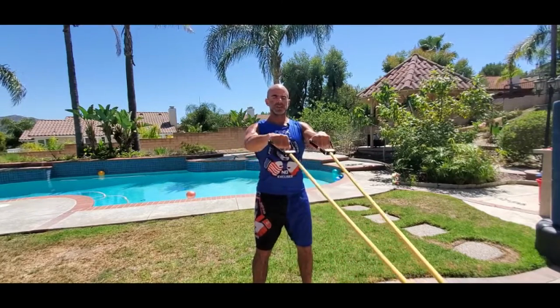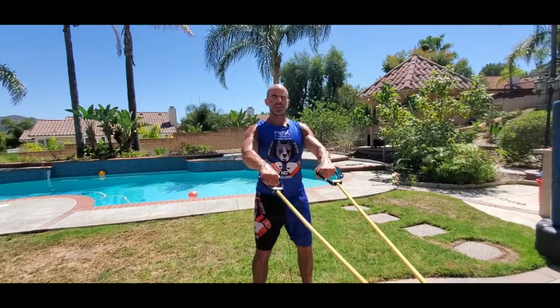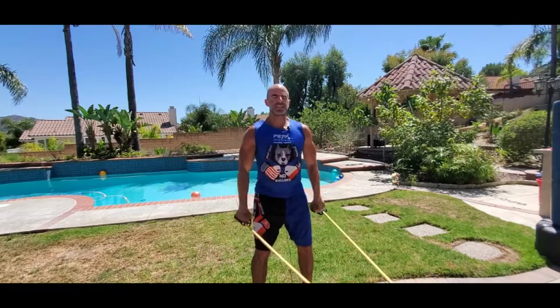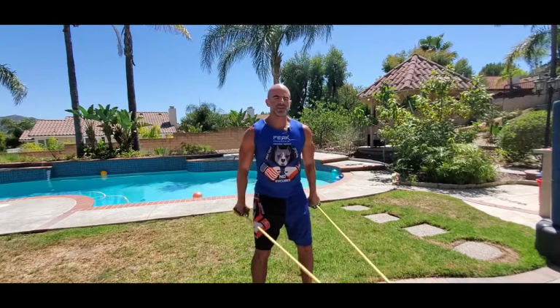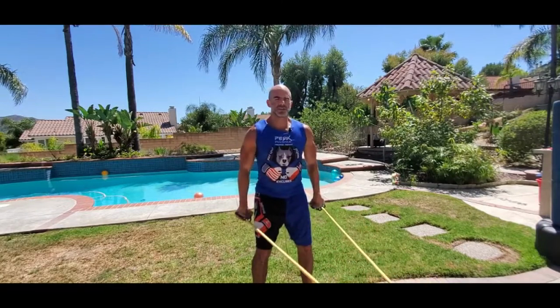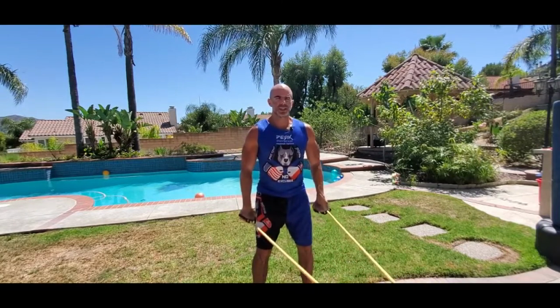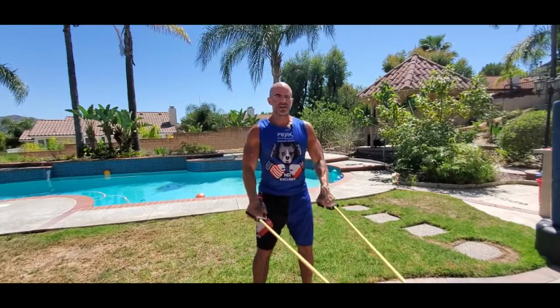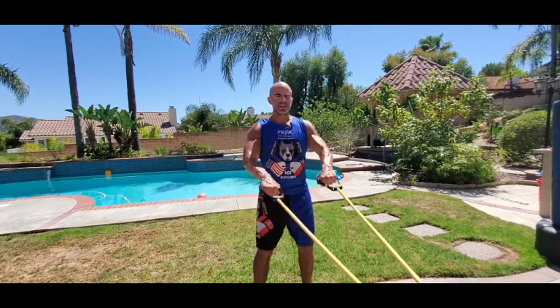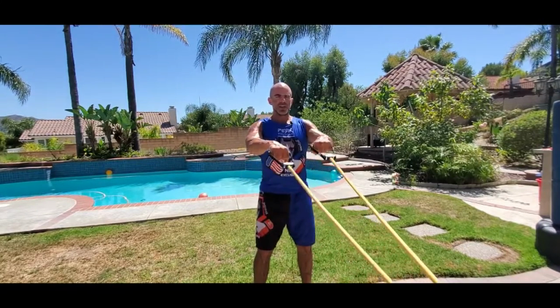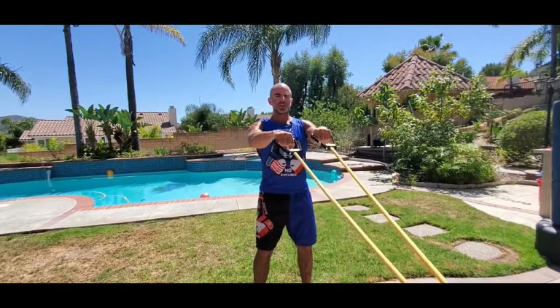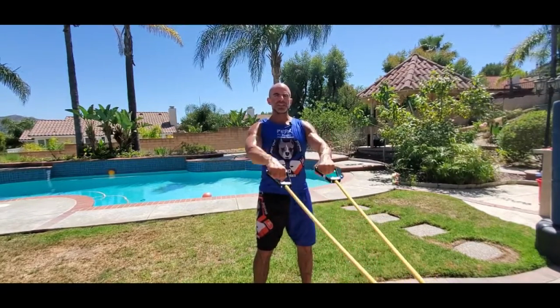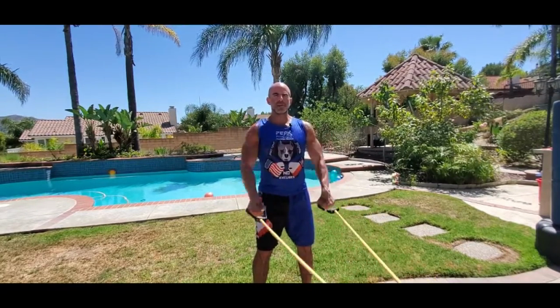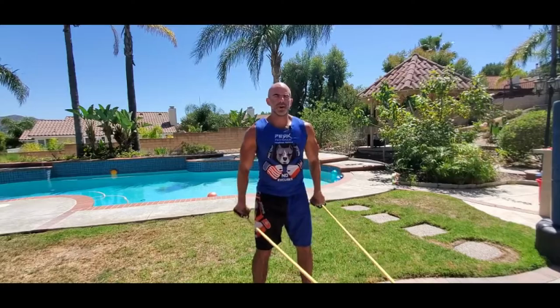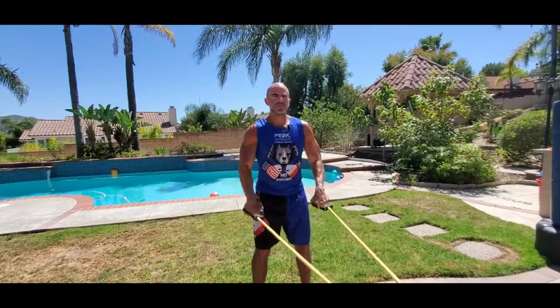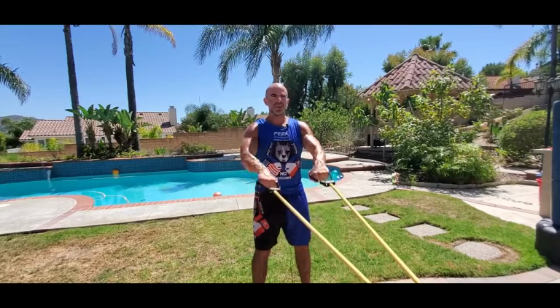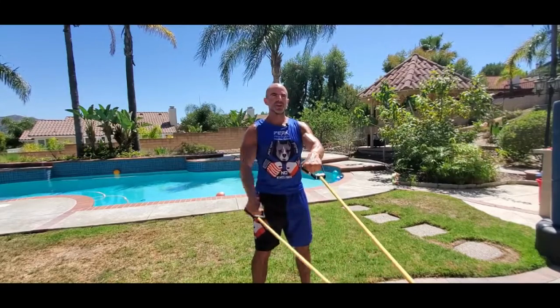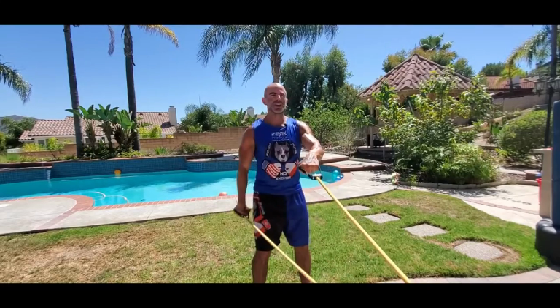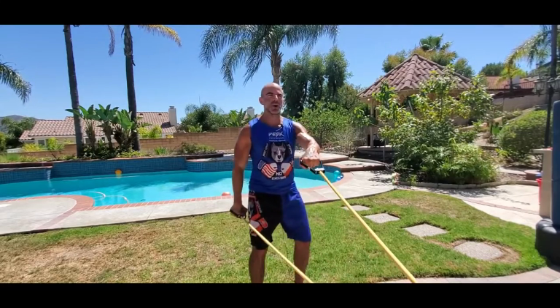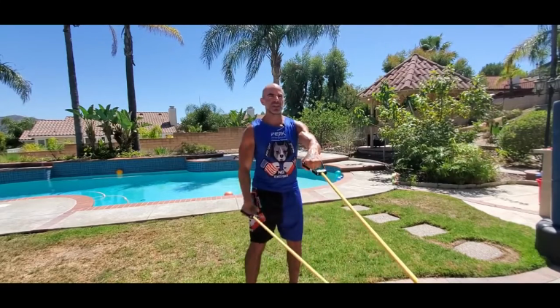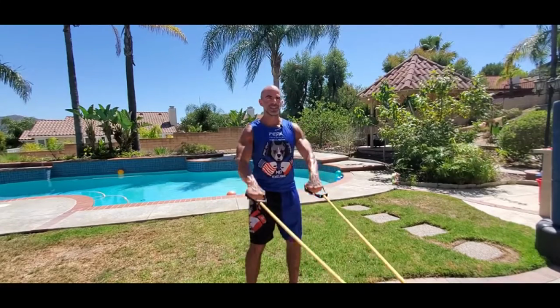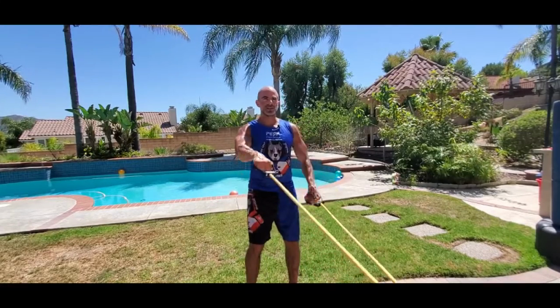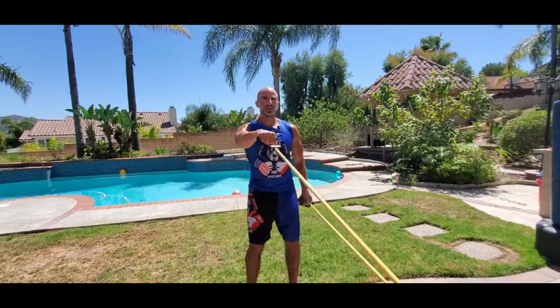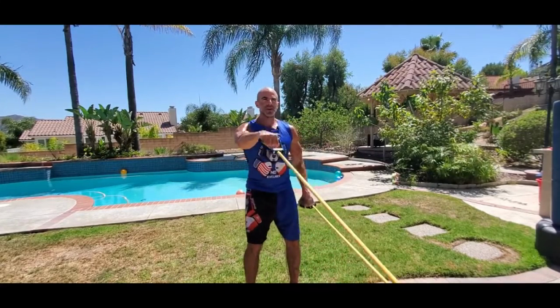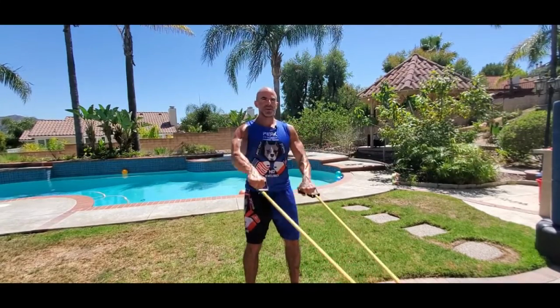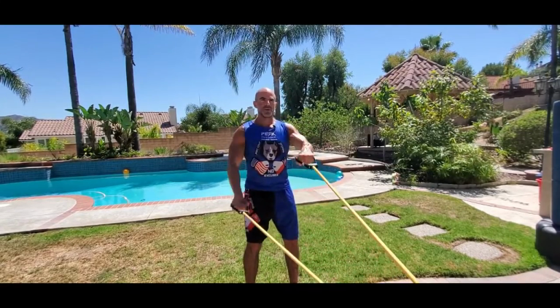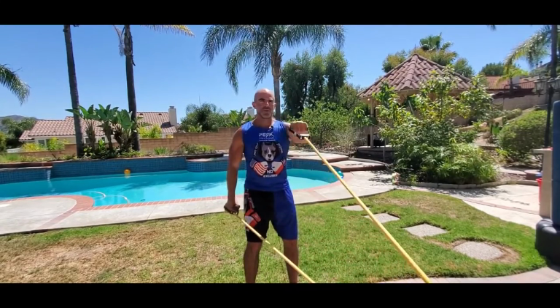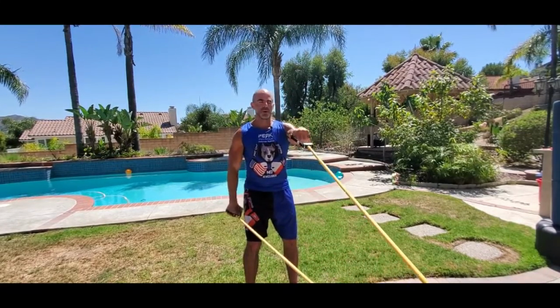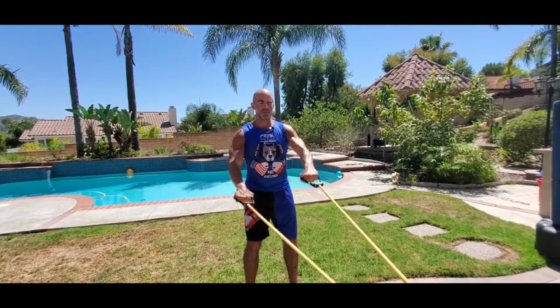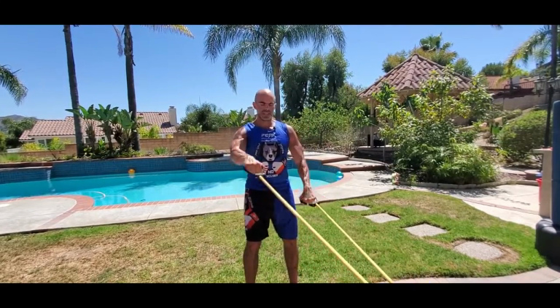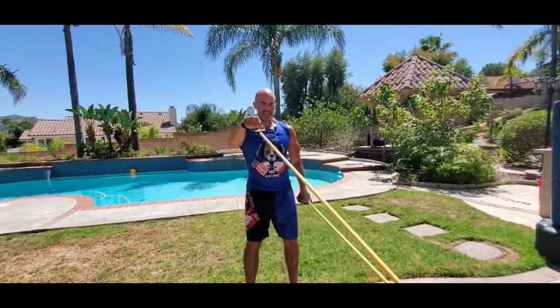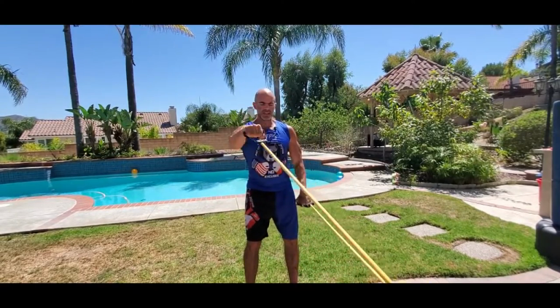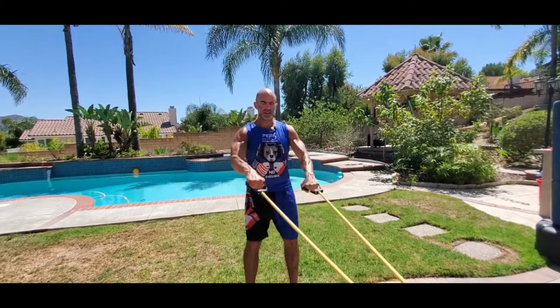Your head is up, your chest is out, your knees are slightly bent. You can do these double arm, or you can alternate with these where they're both moving the entire time.